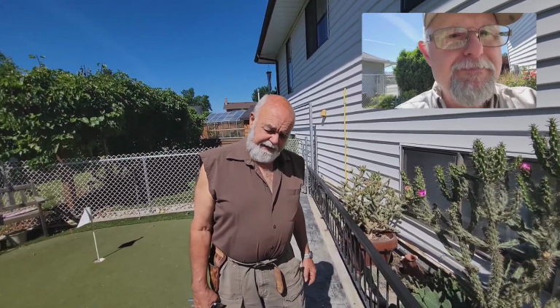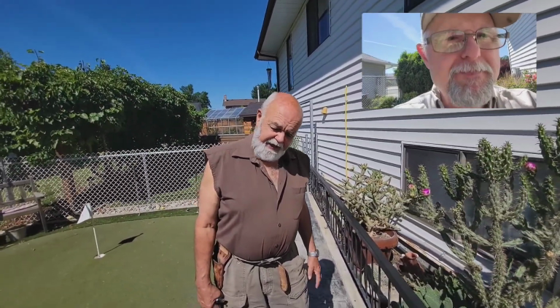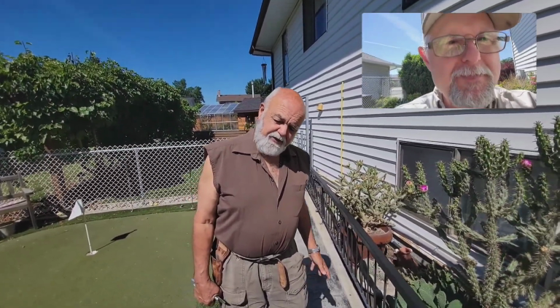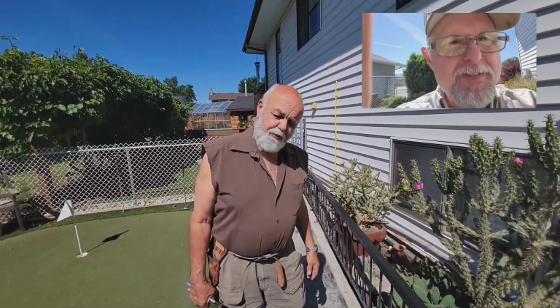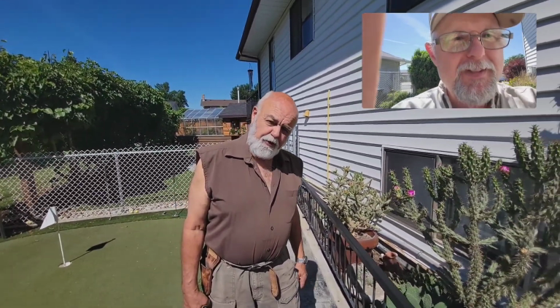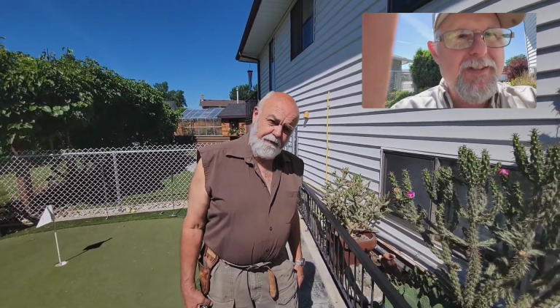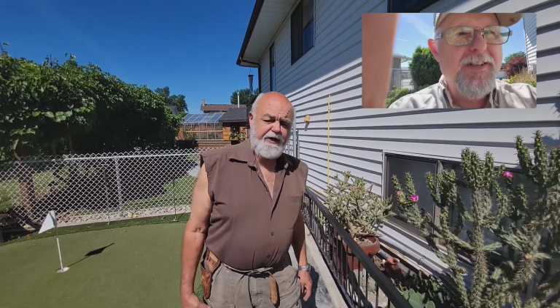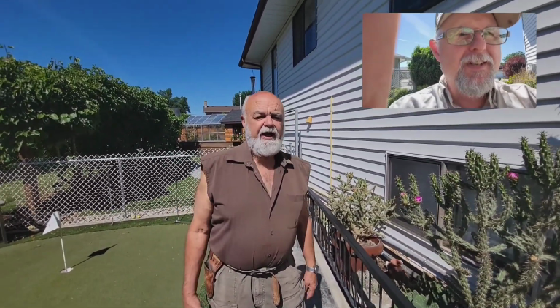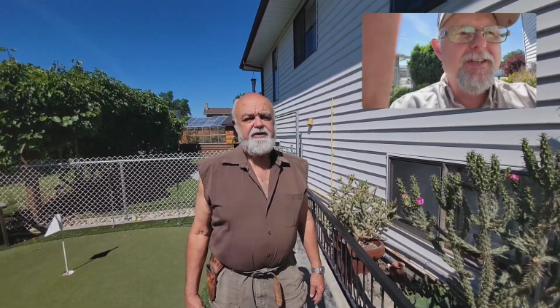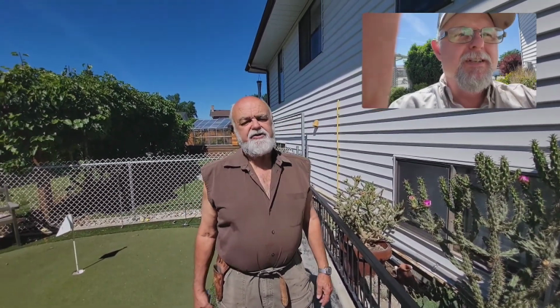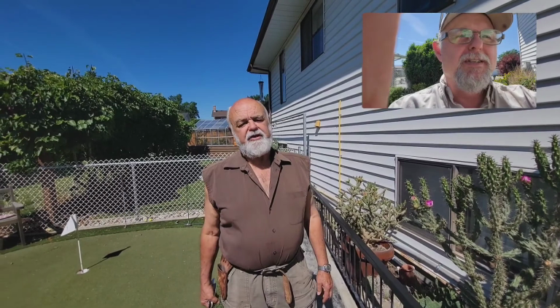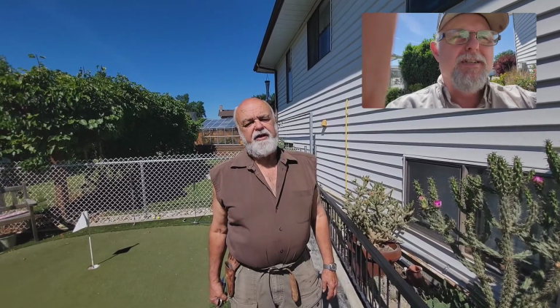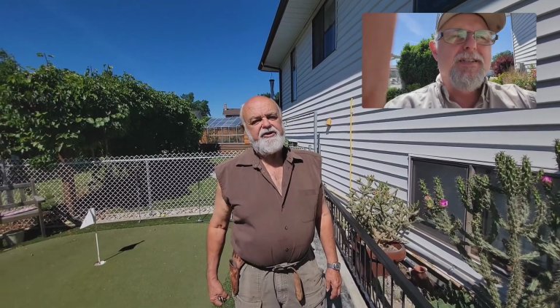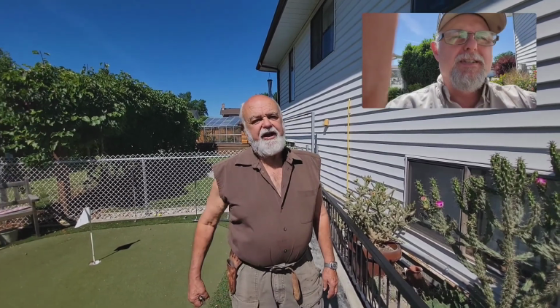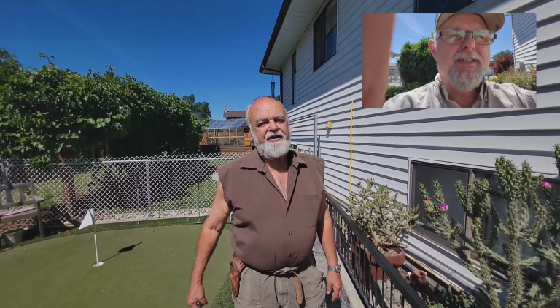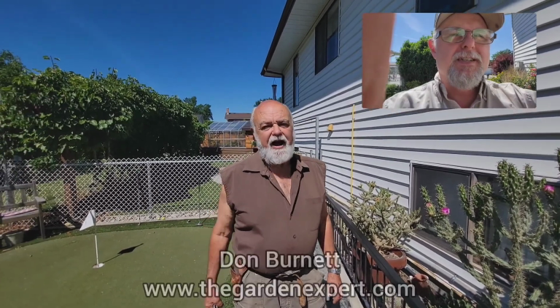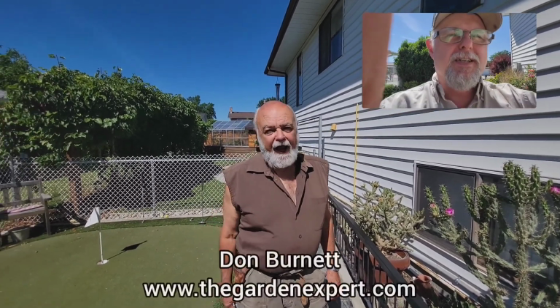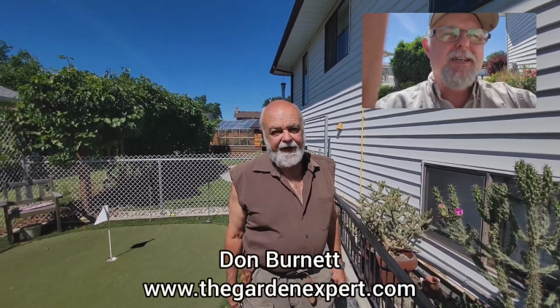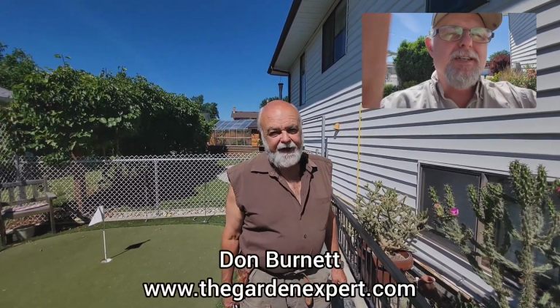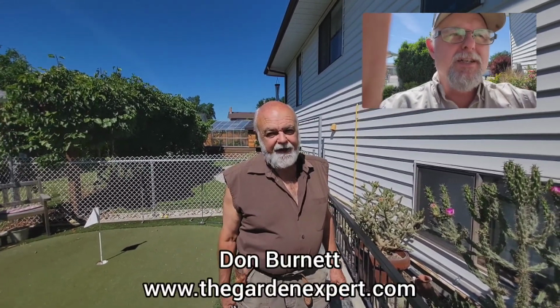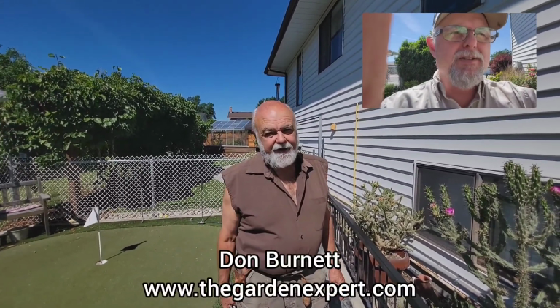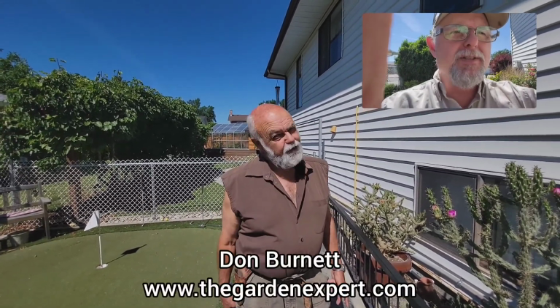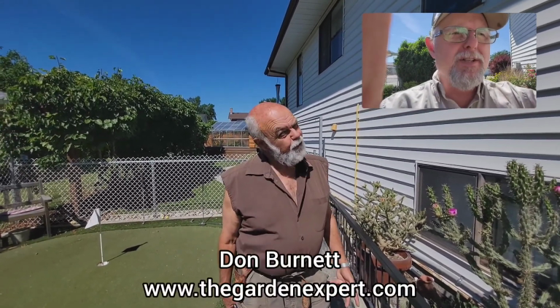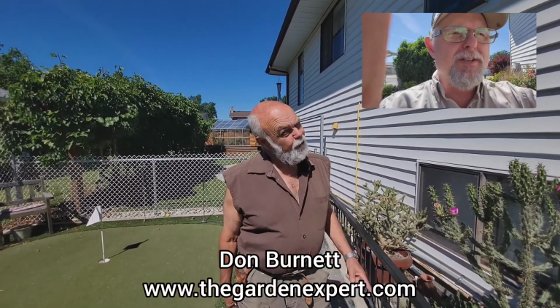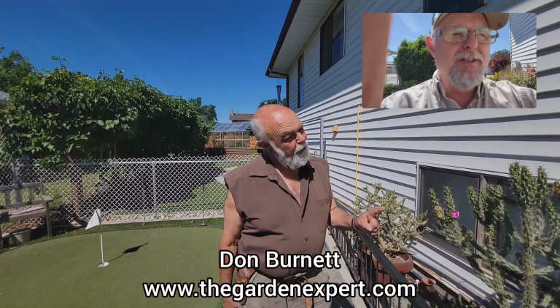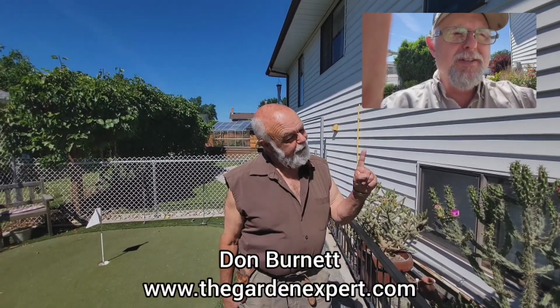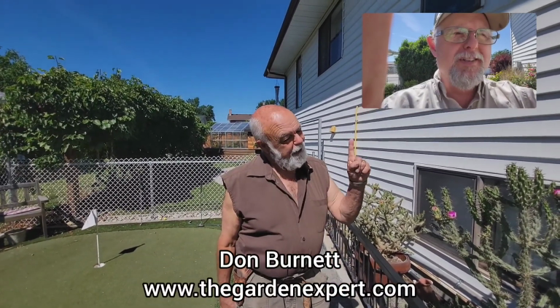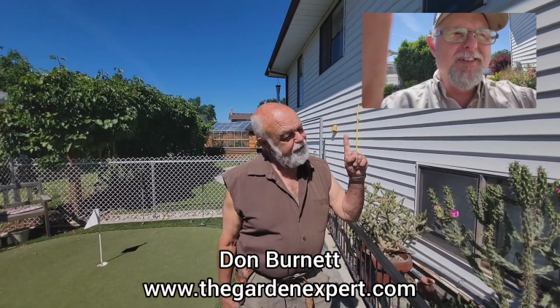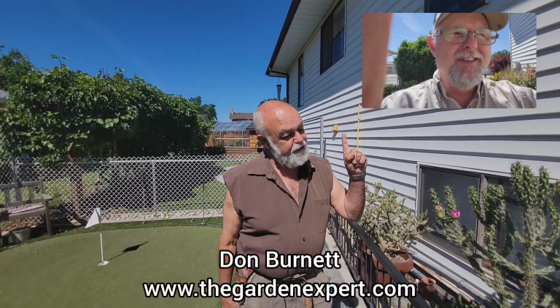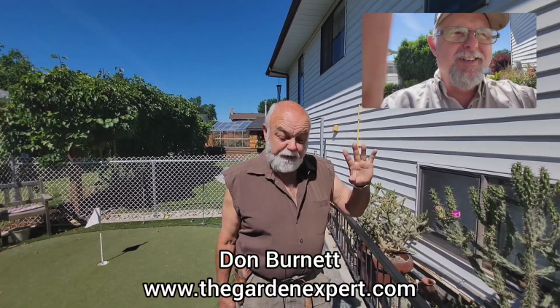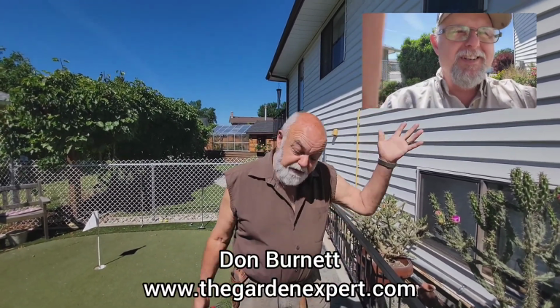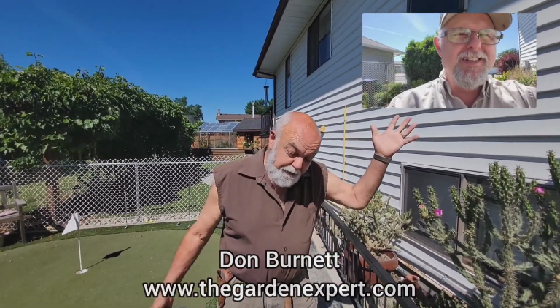The plural for cactus is cacti. It is indeed. But that's okay.